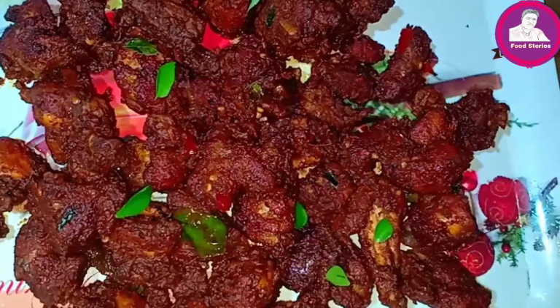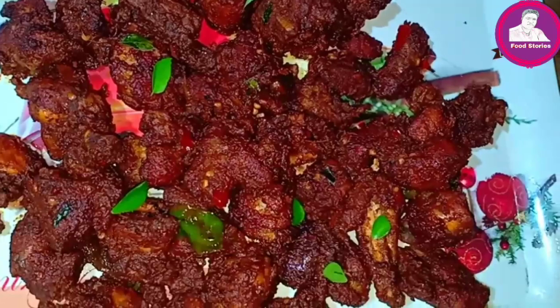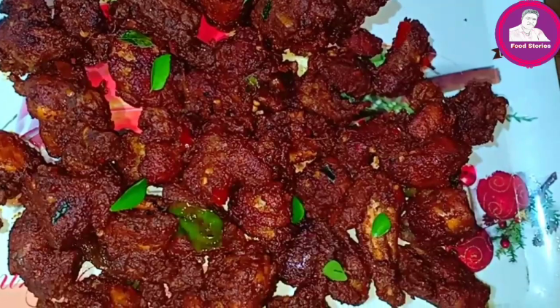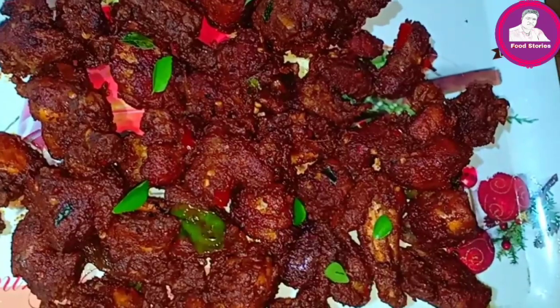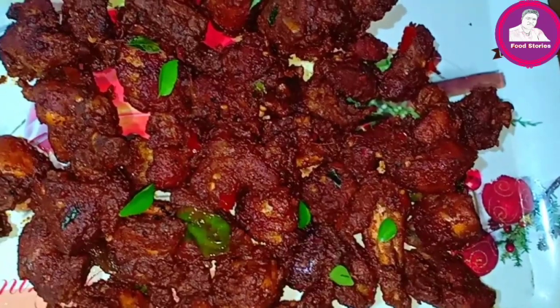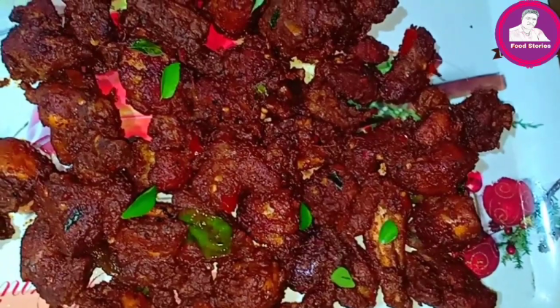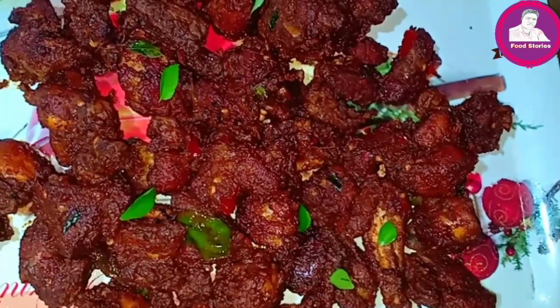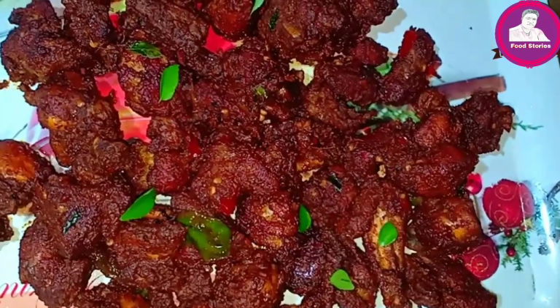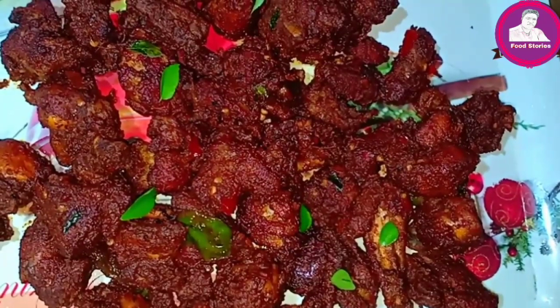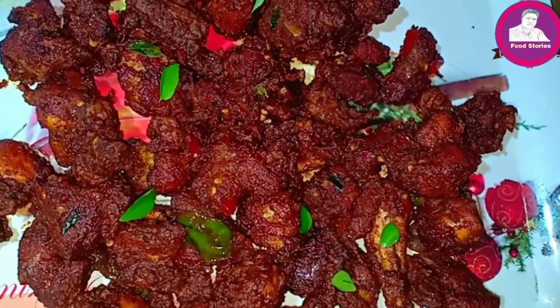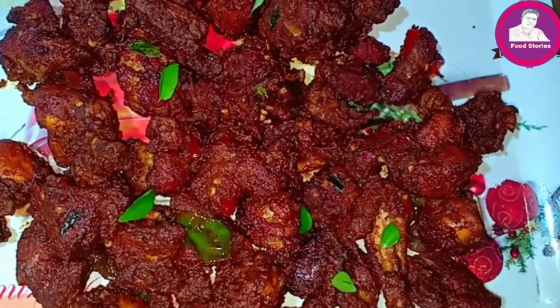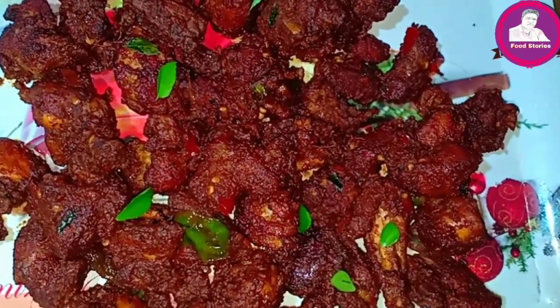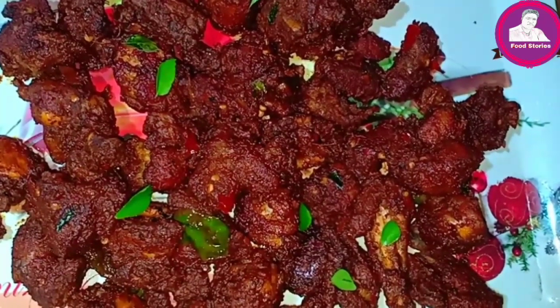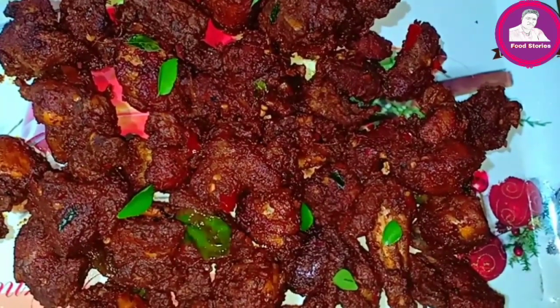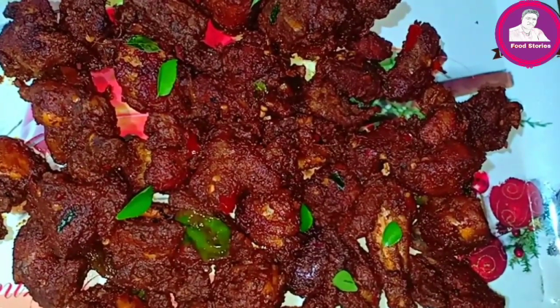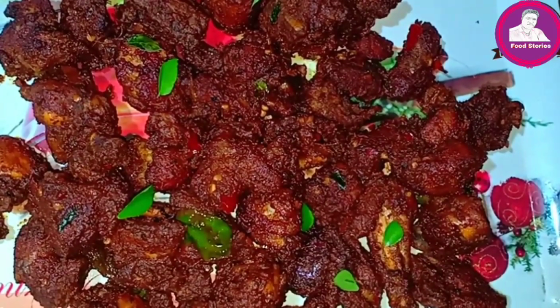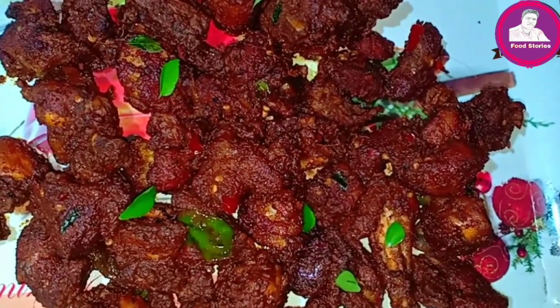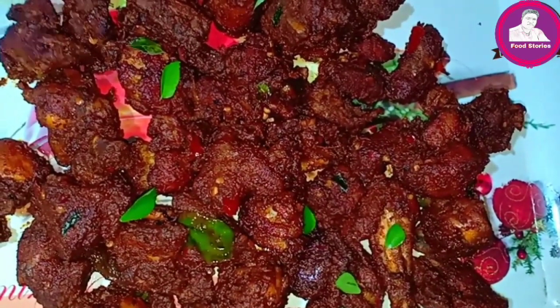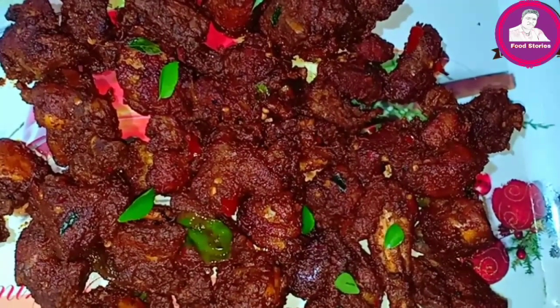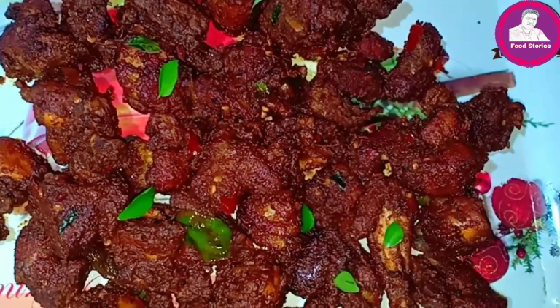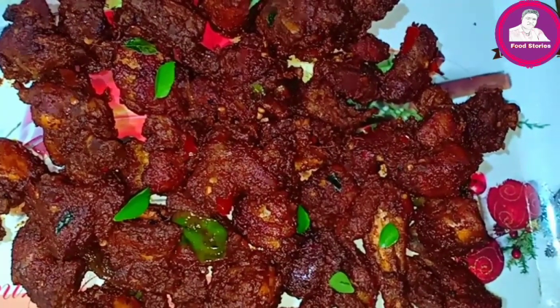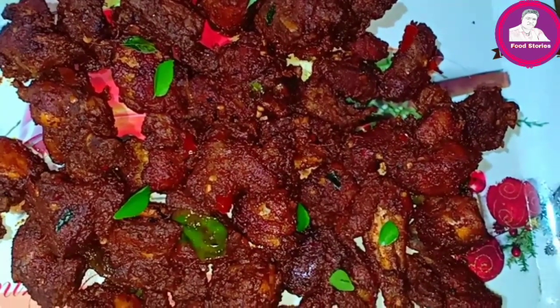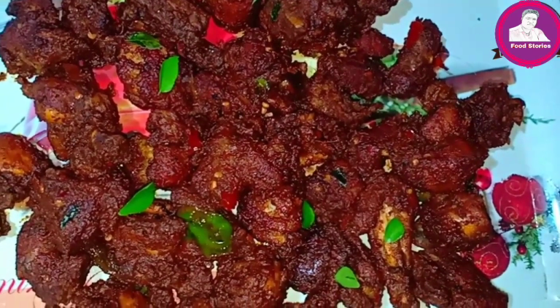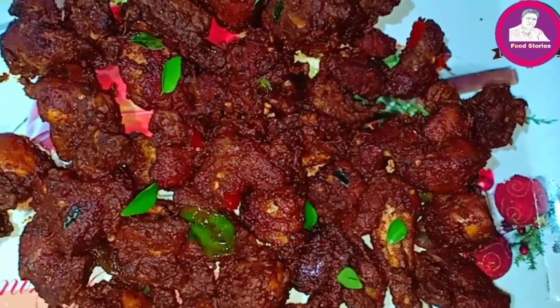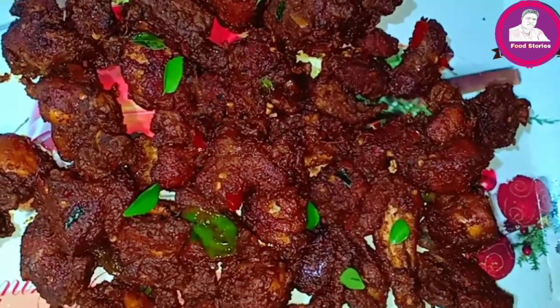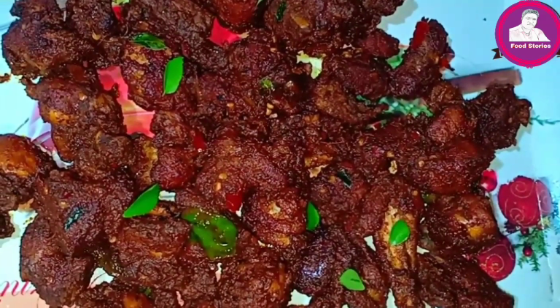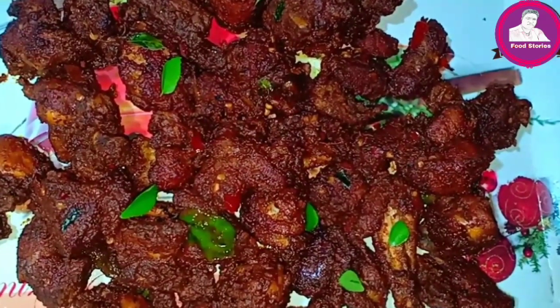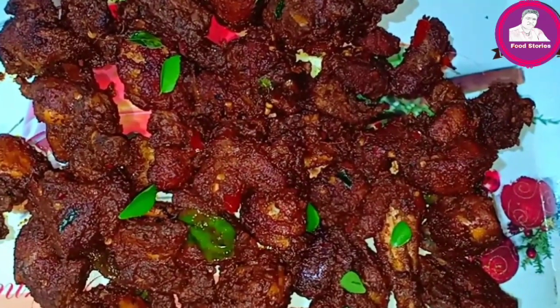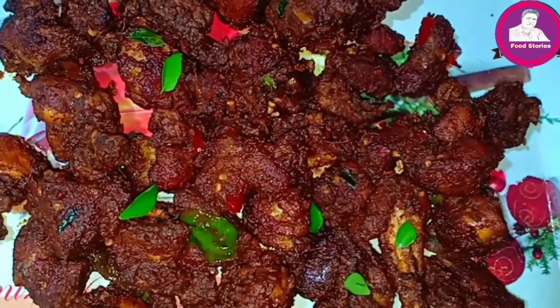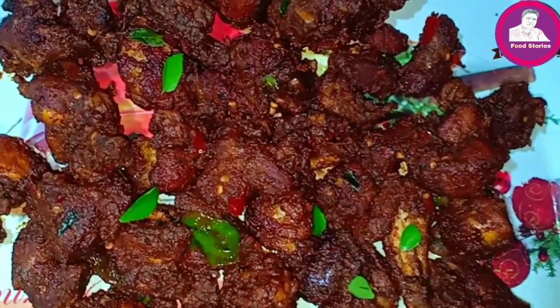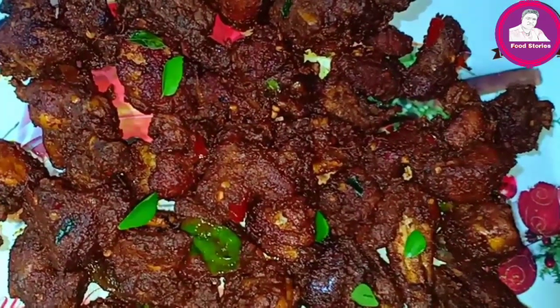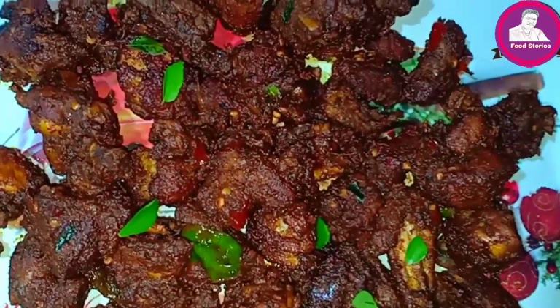What we are doing is Chicken 65. Chicken 65 is served in restaurants and hotels.